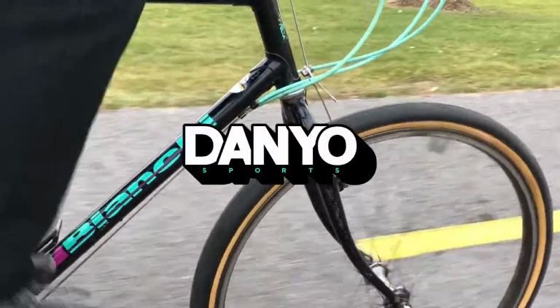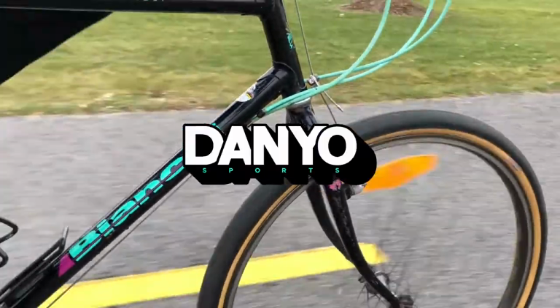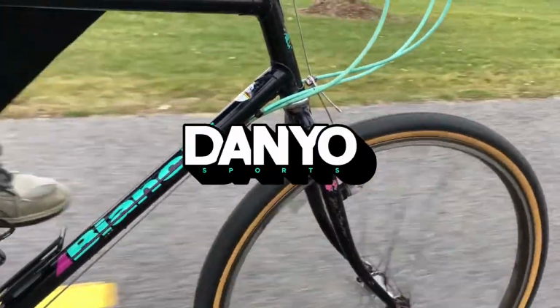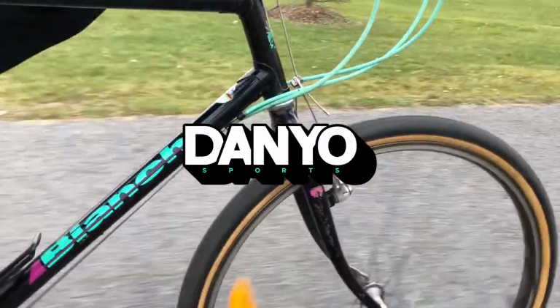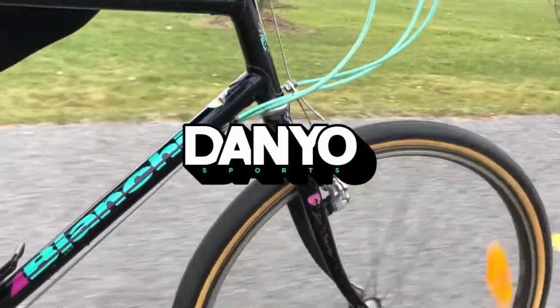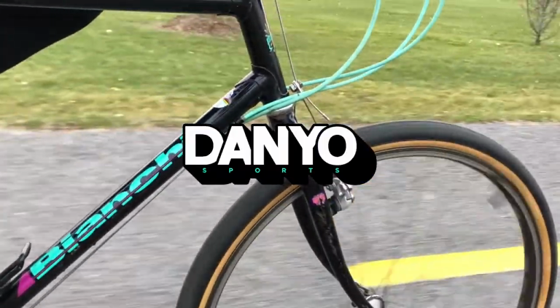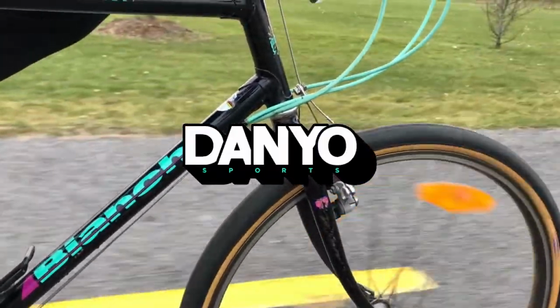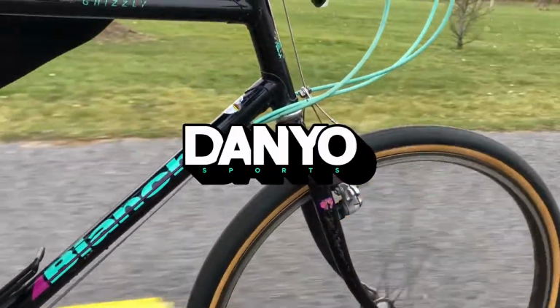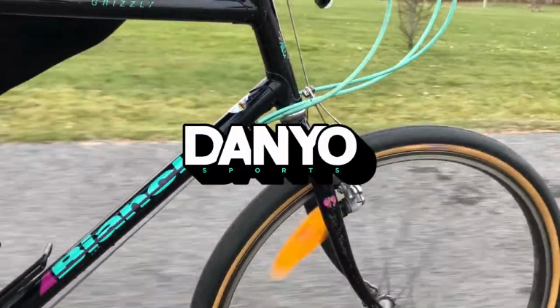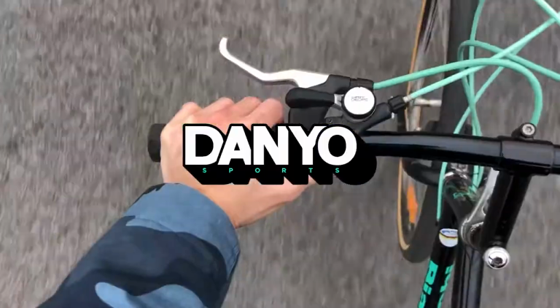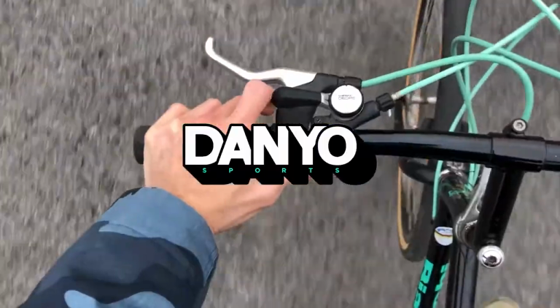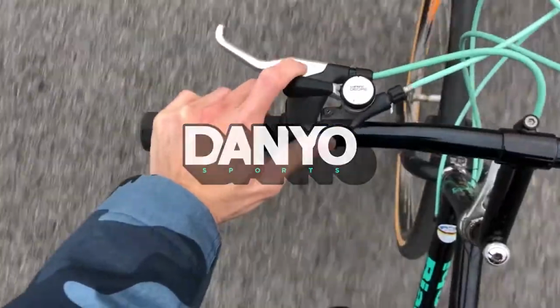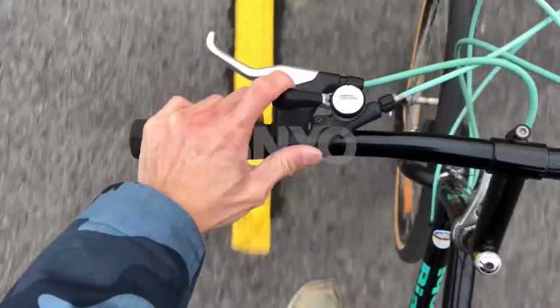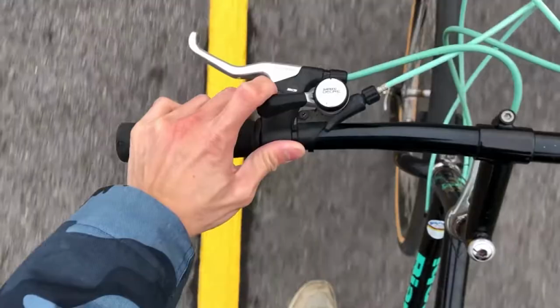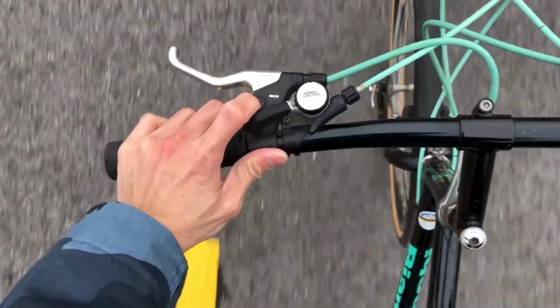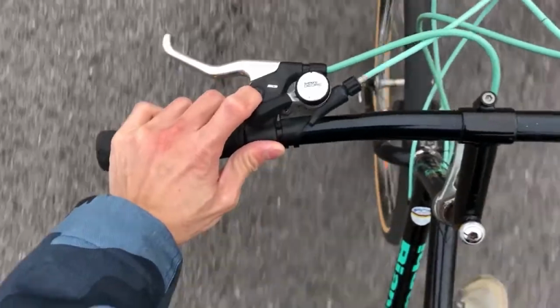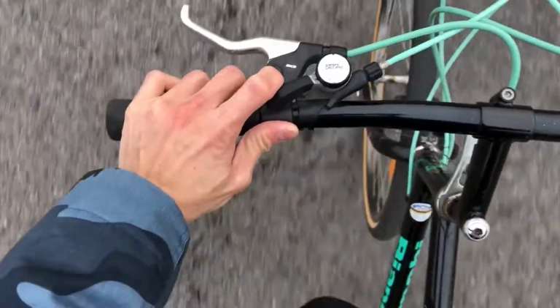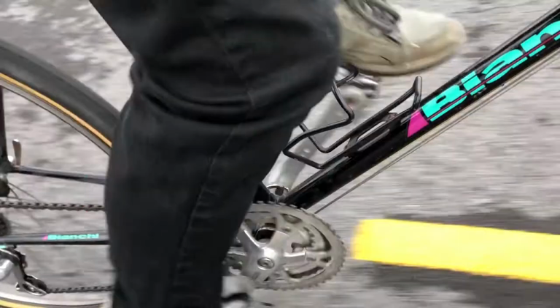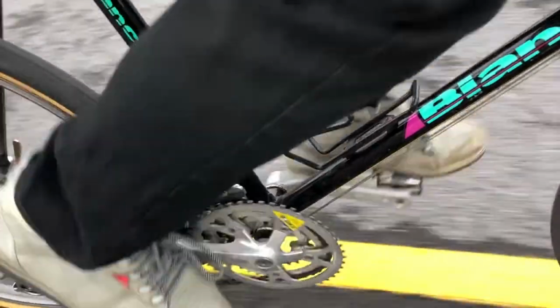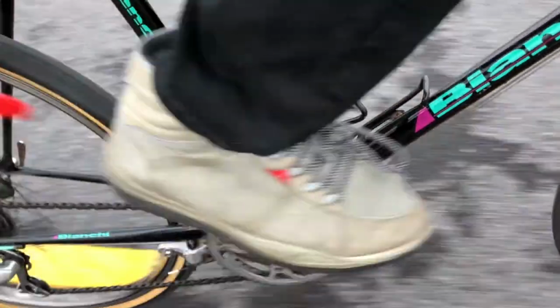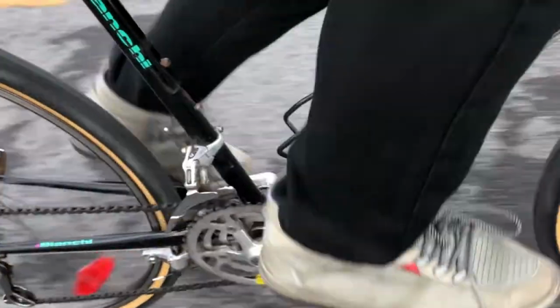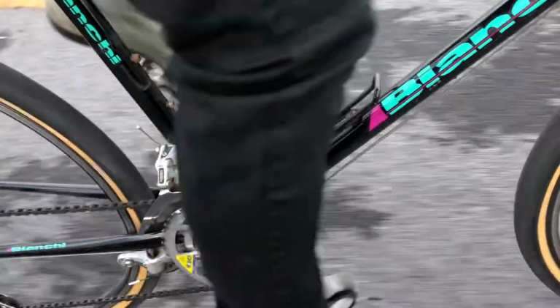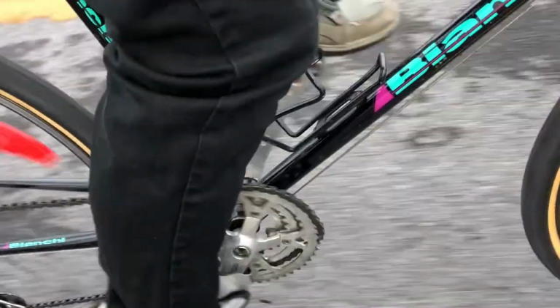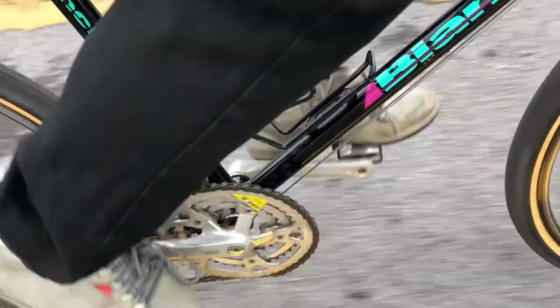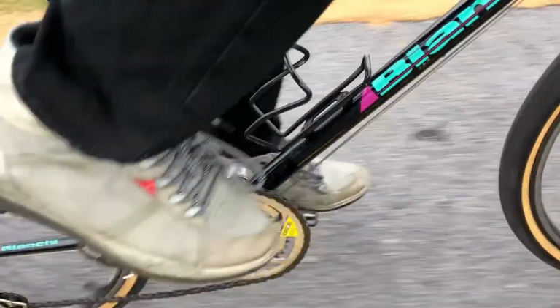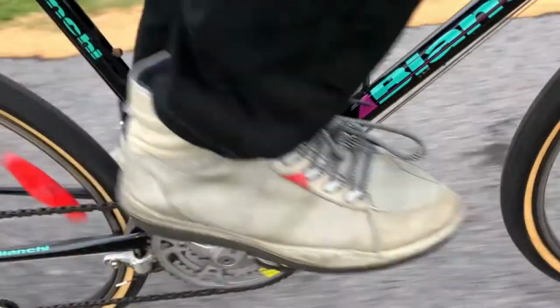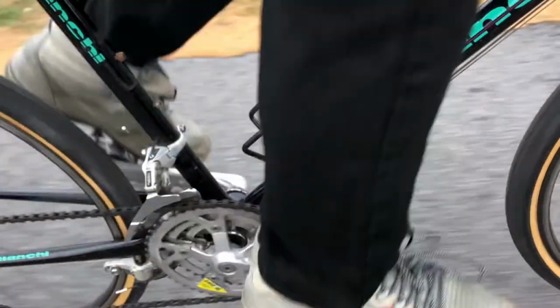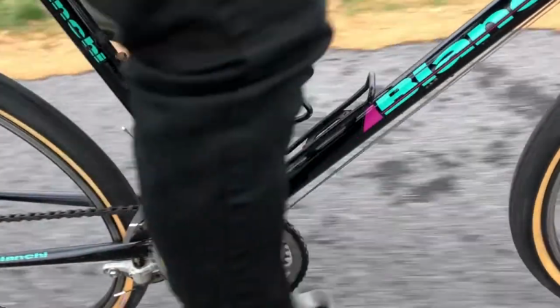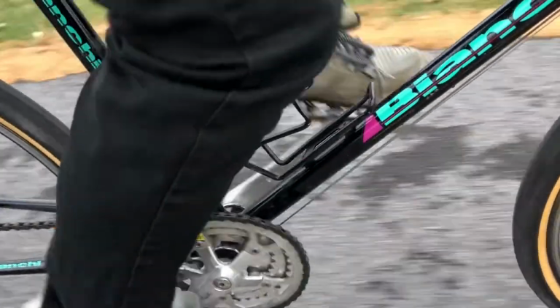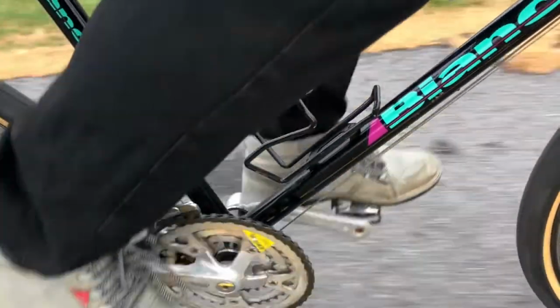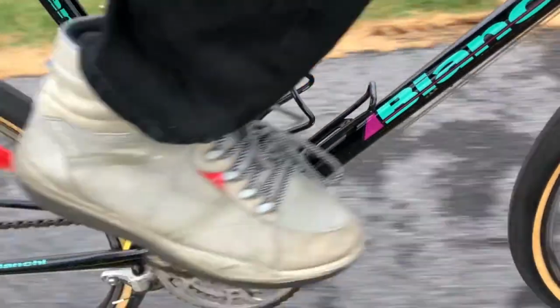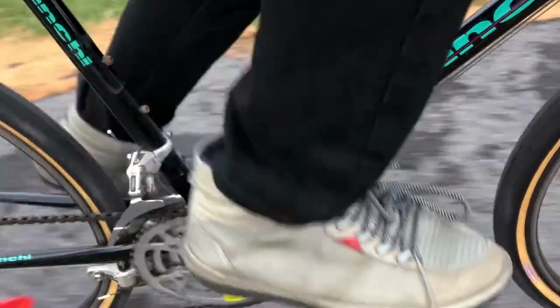Hey guys, today I'm going to show you a new bike that I got recently — the Bianchi Grizzly.